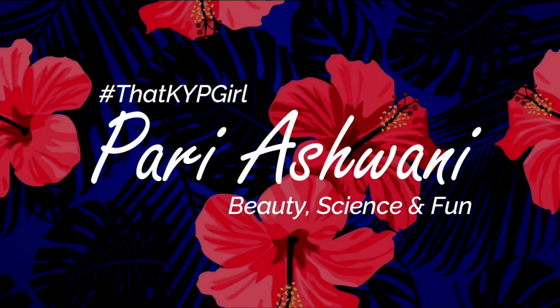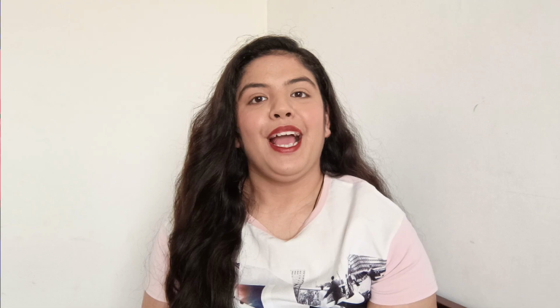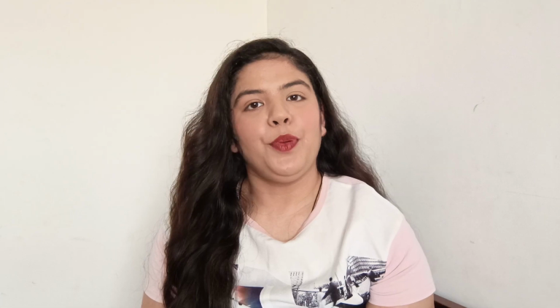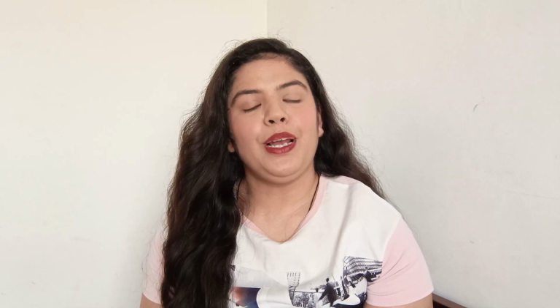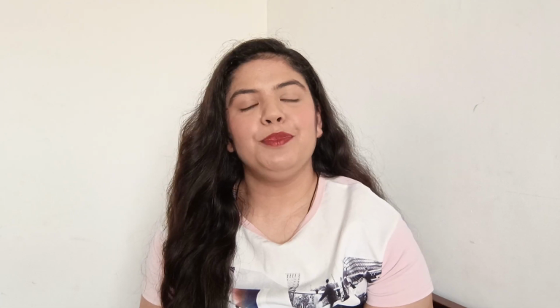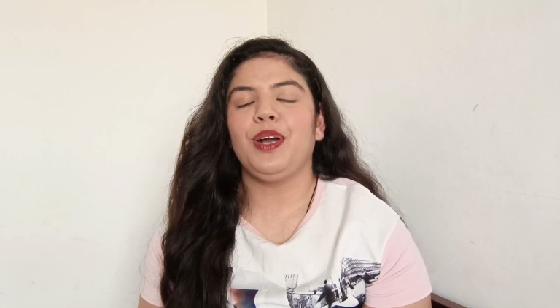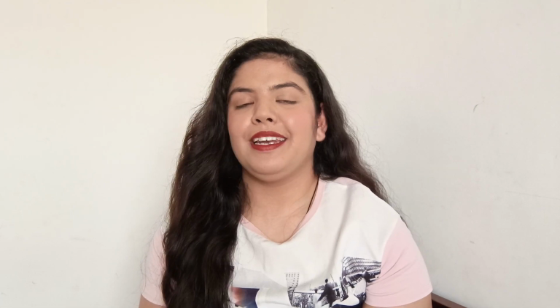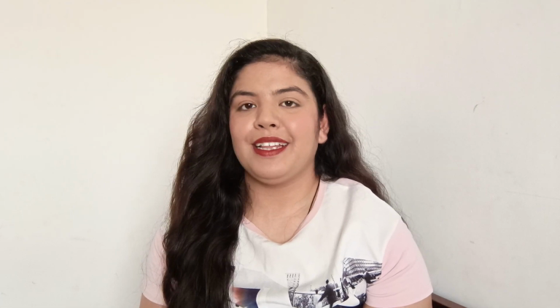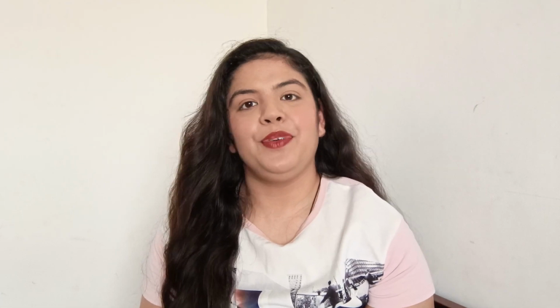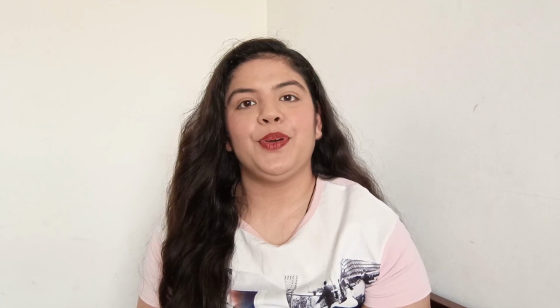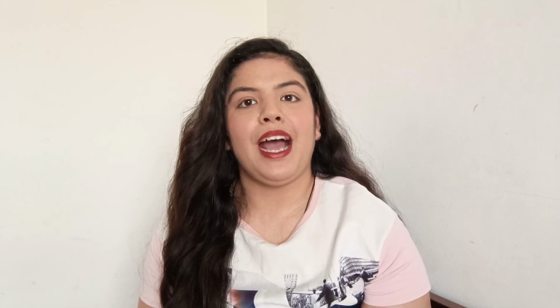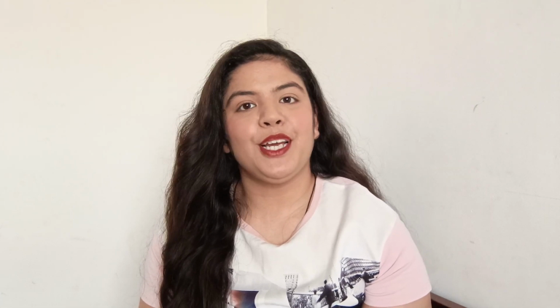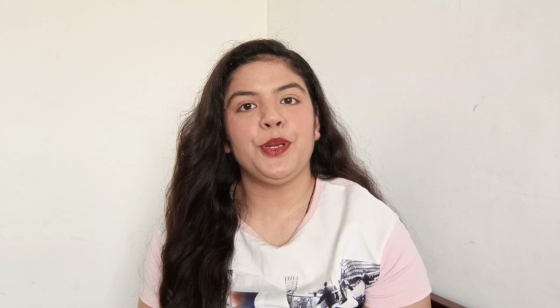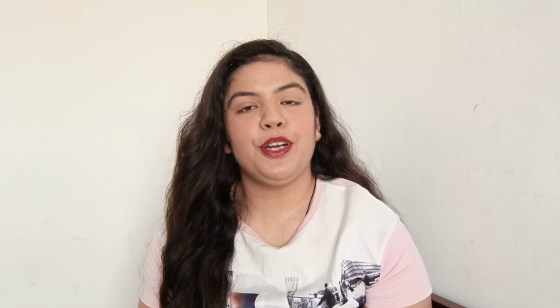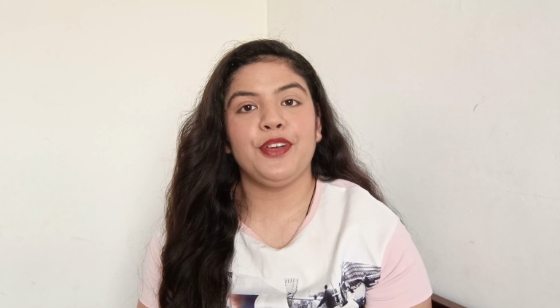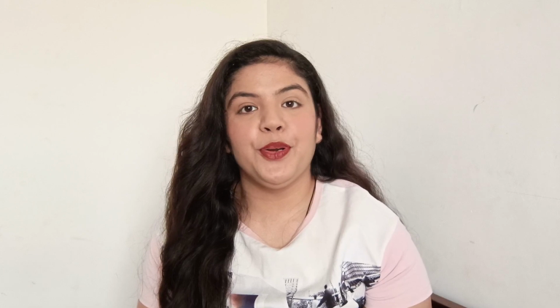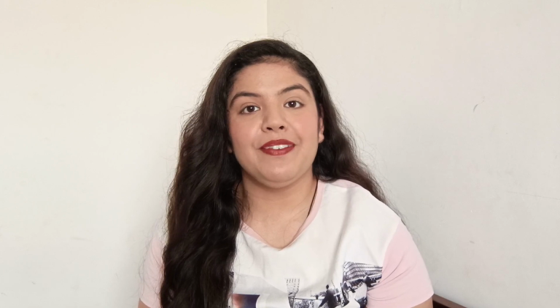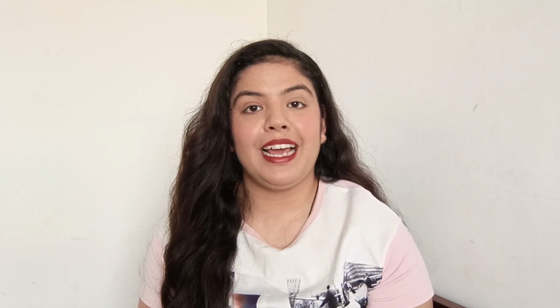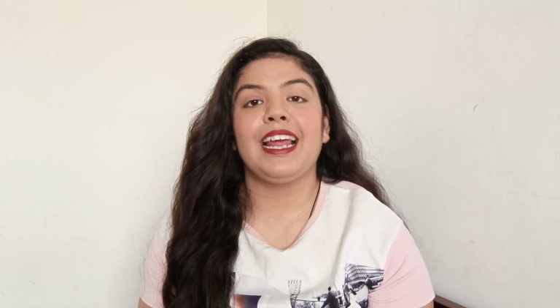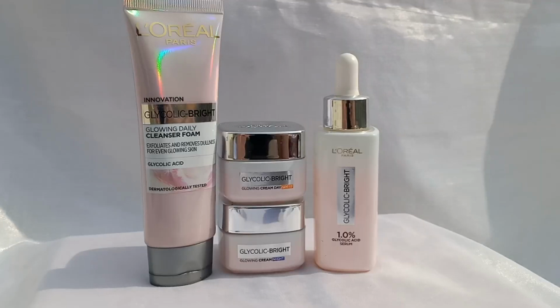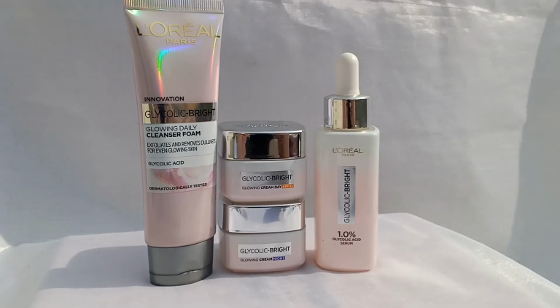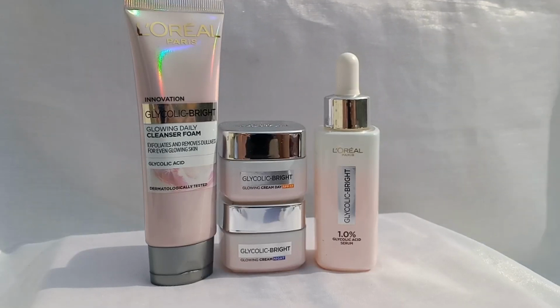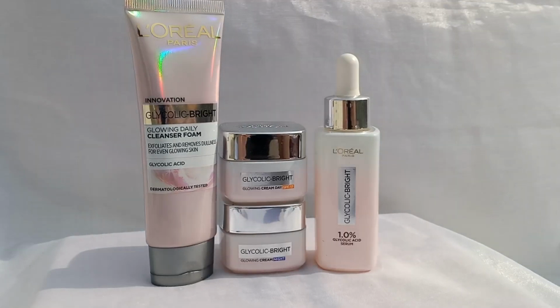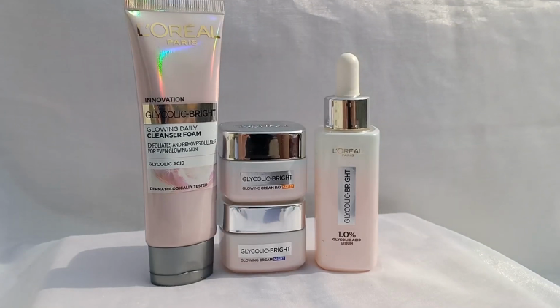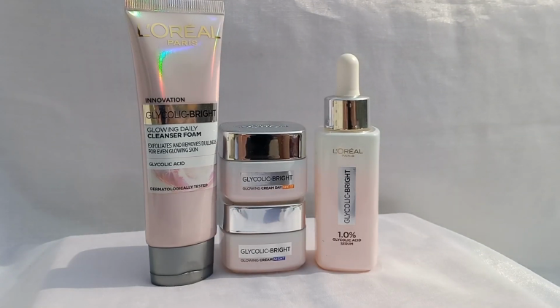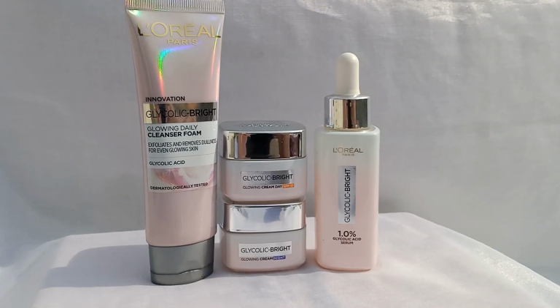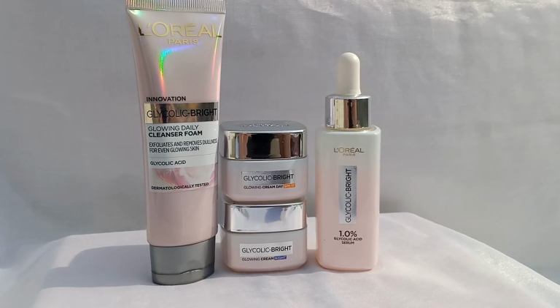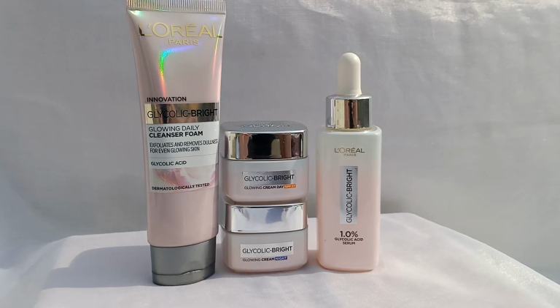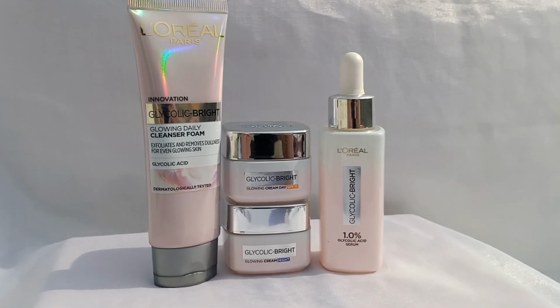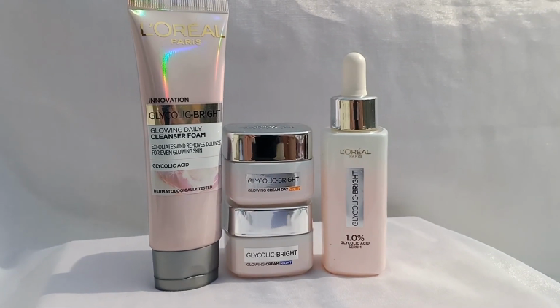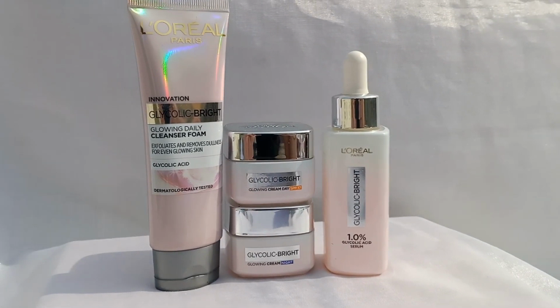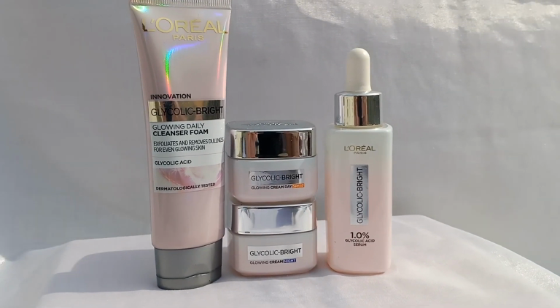Hello and welcome to another video. Today's new product video is L'Oreal Paris Glycolic White Skin Care Combo.